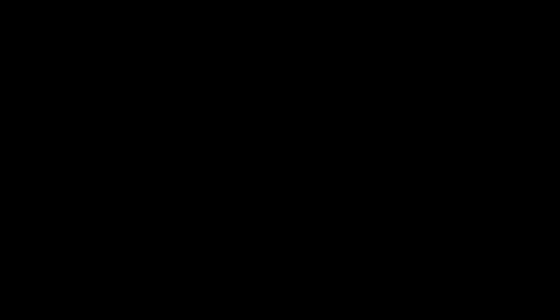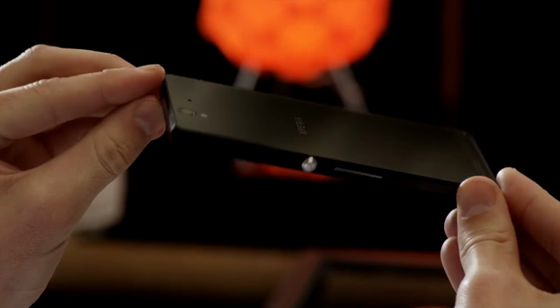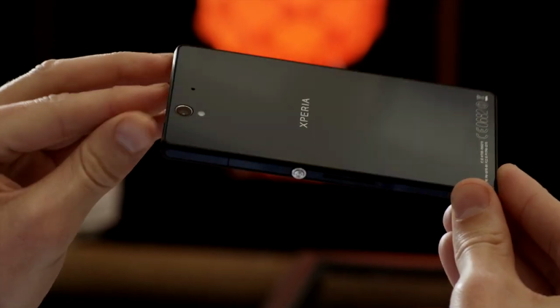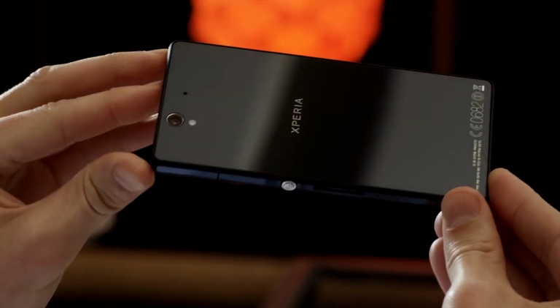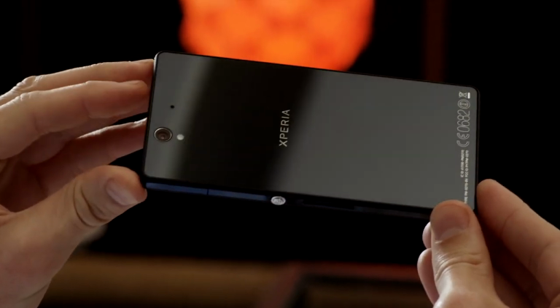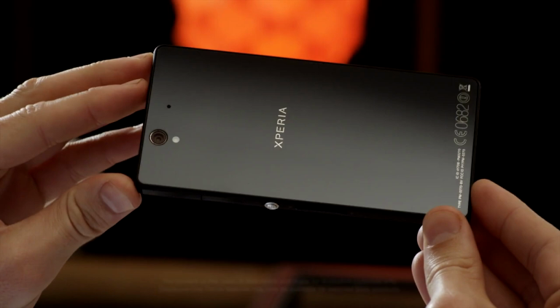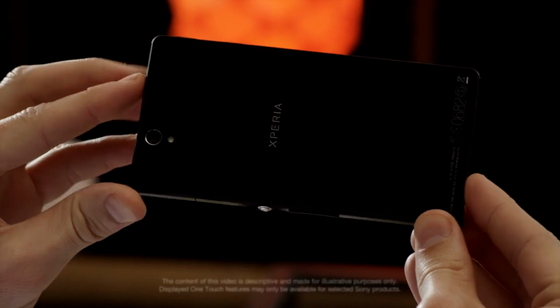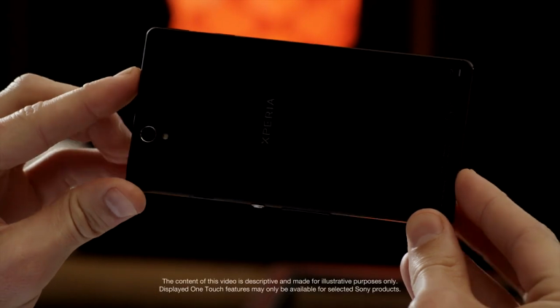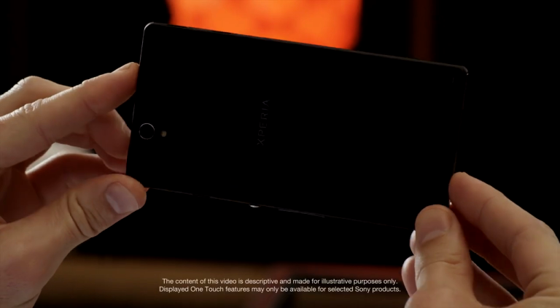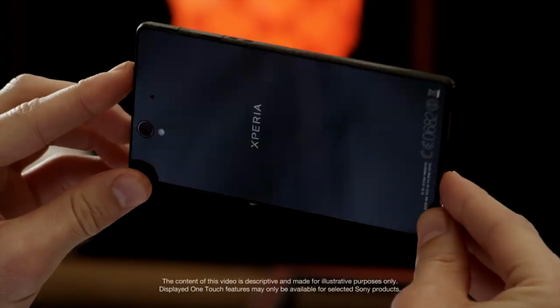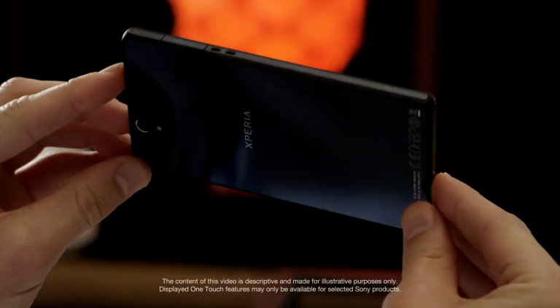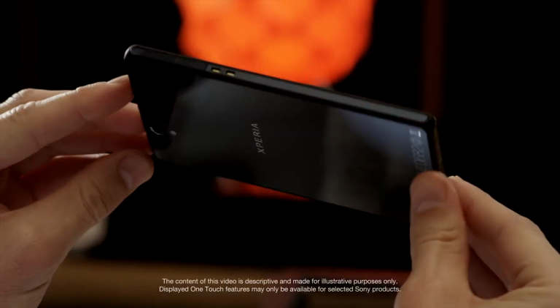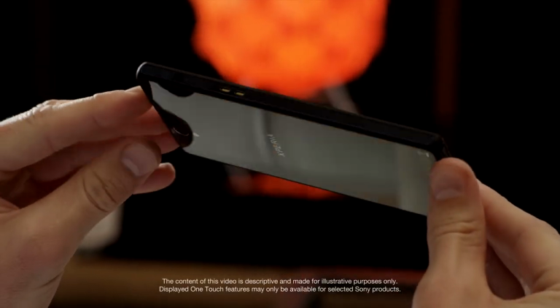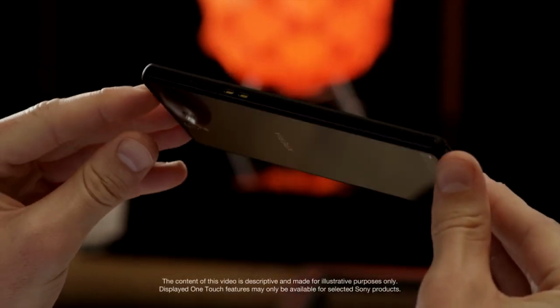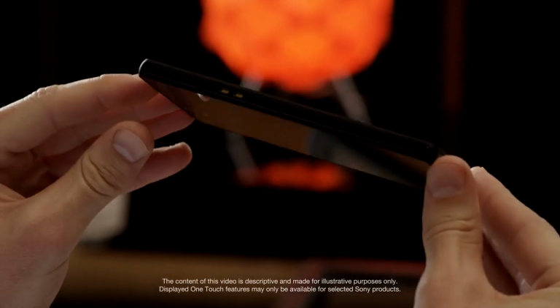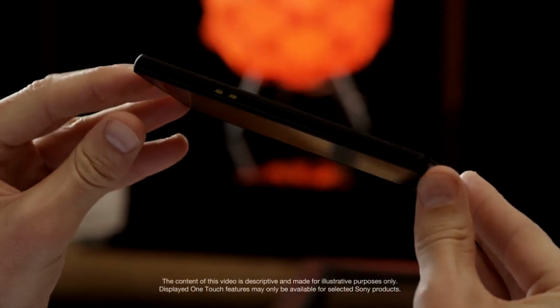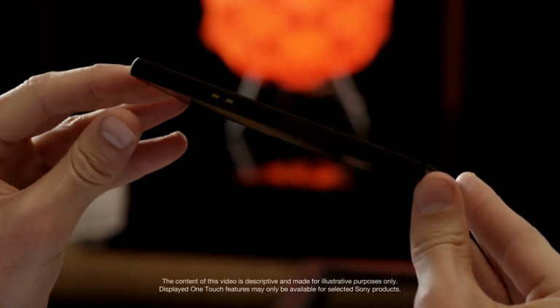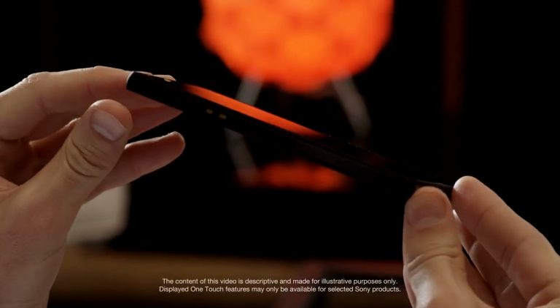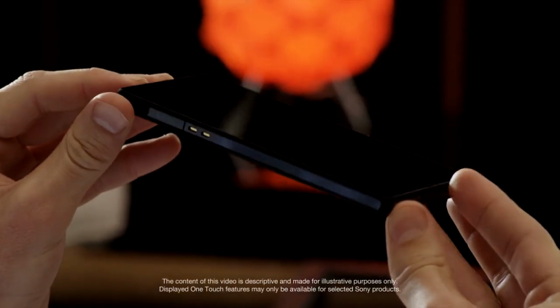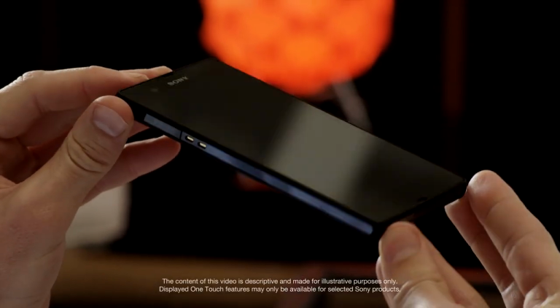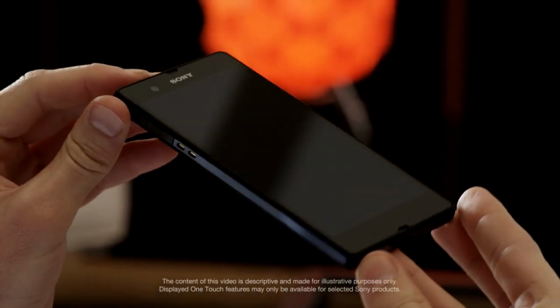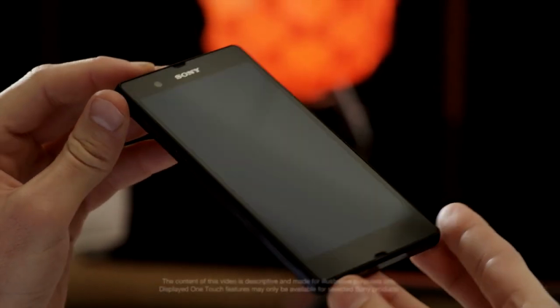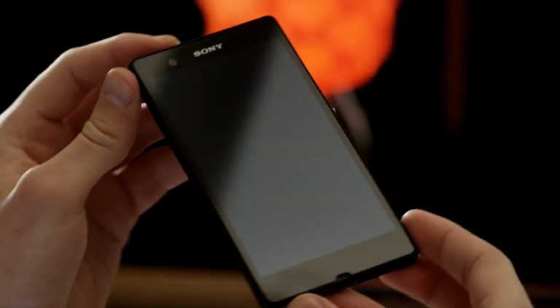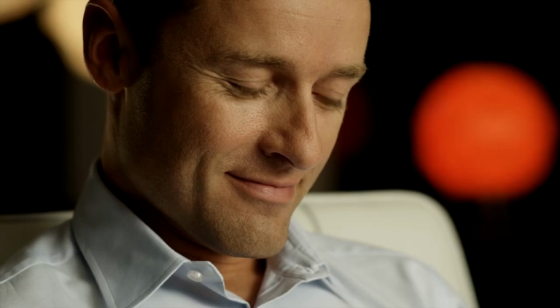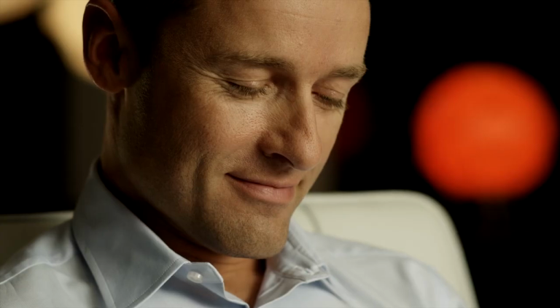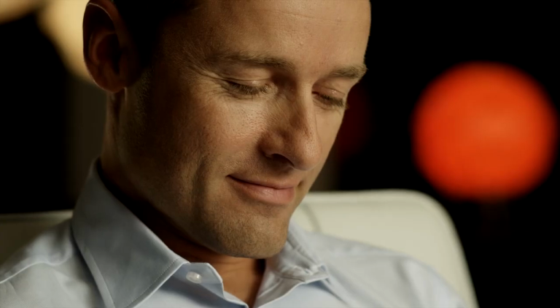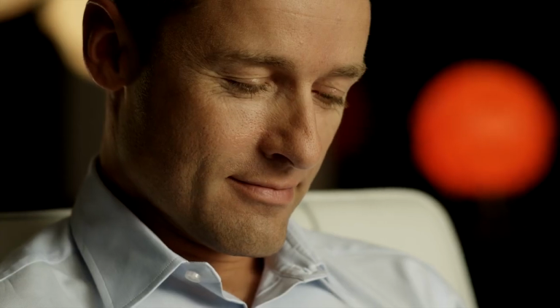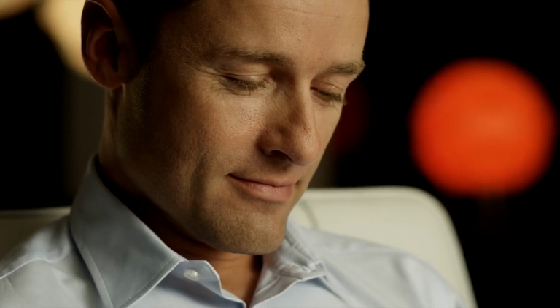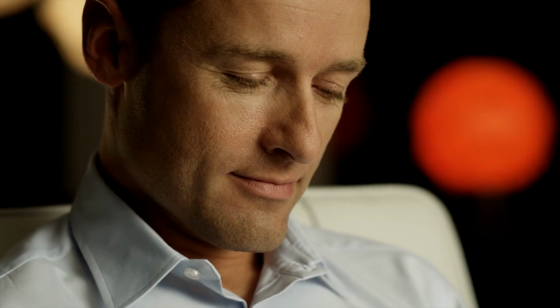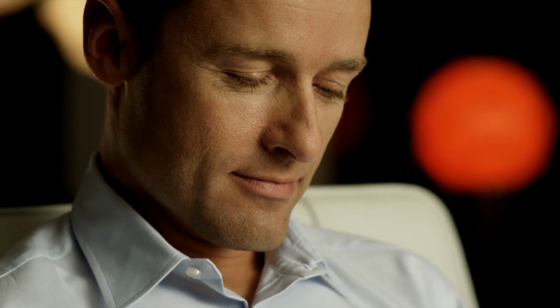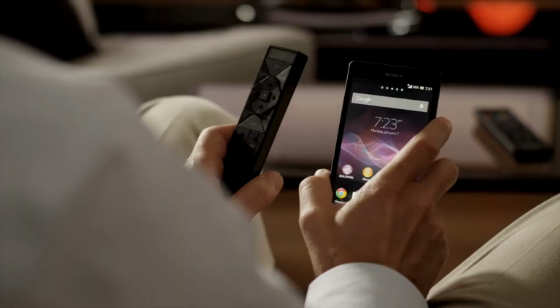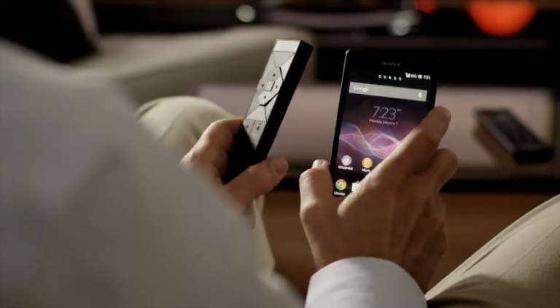Sony's made connectivity between devices easier than ever before. Our one-touch functions are based on NFC.